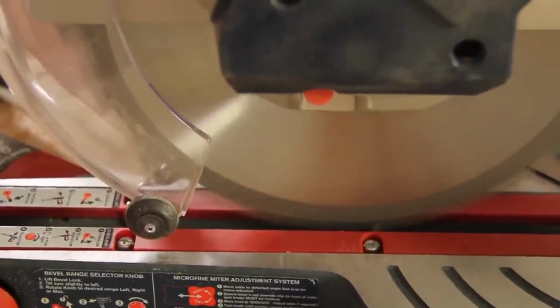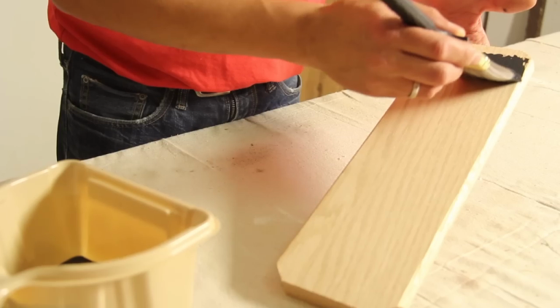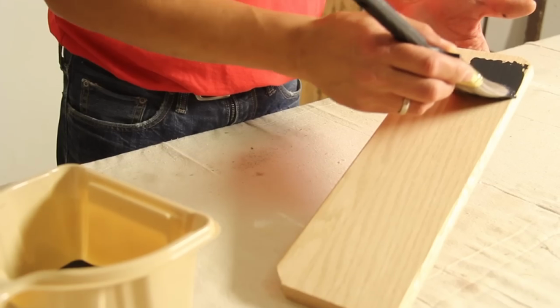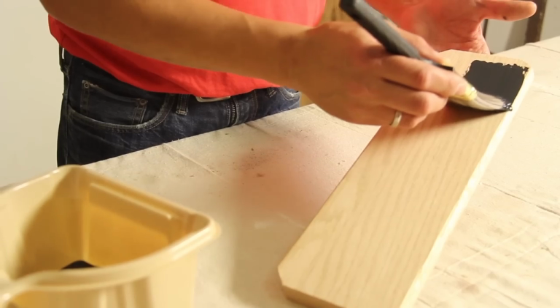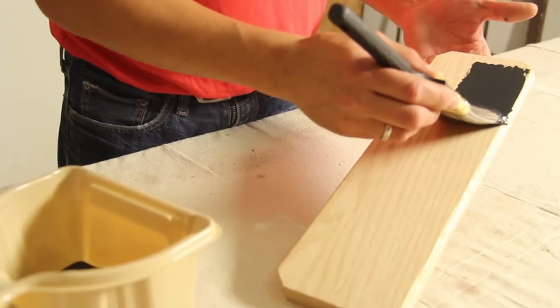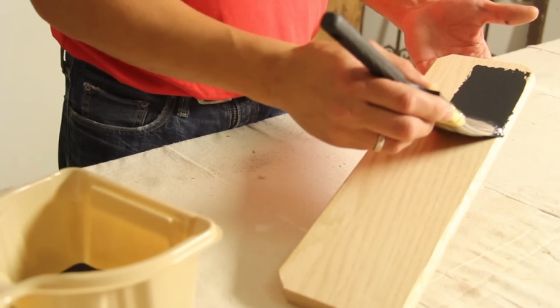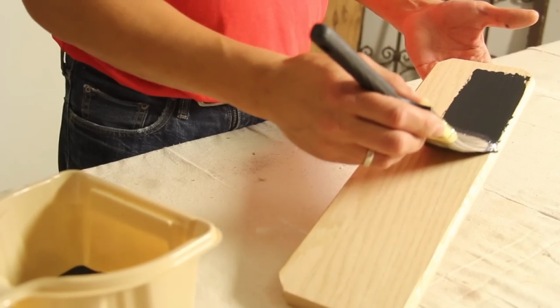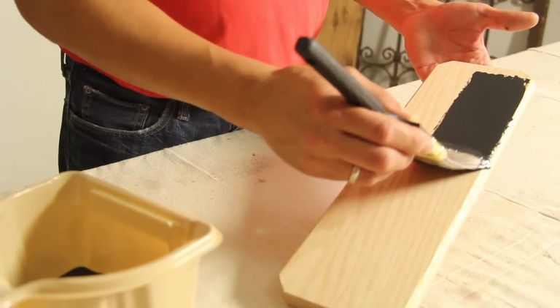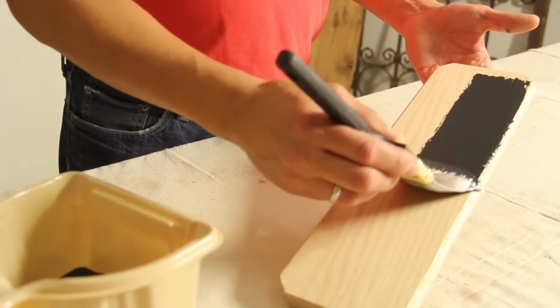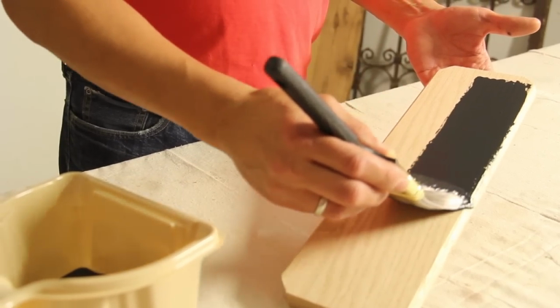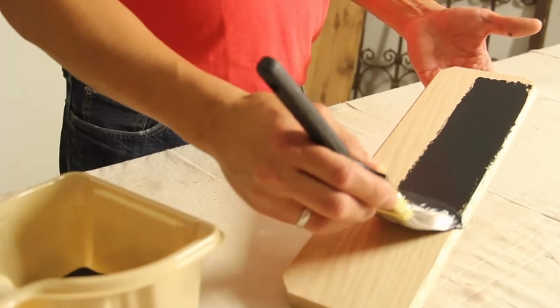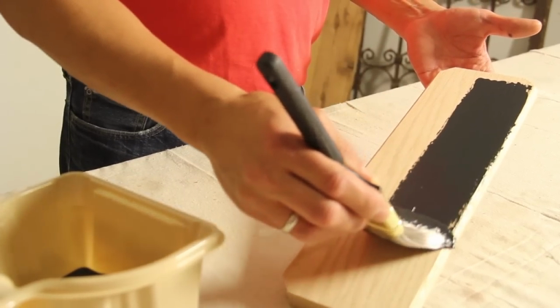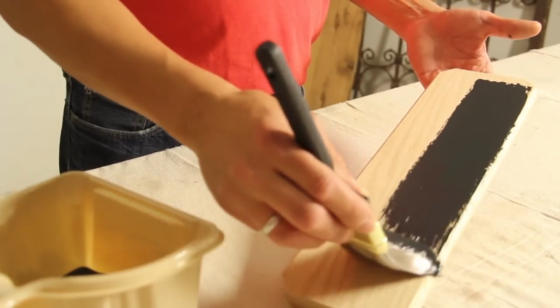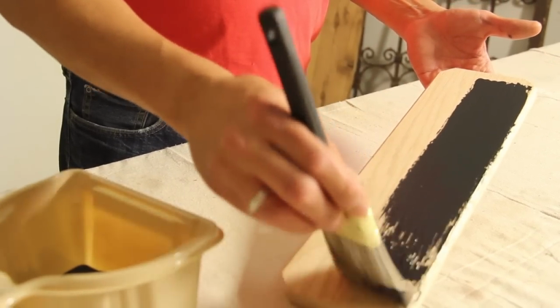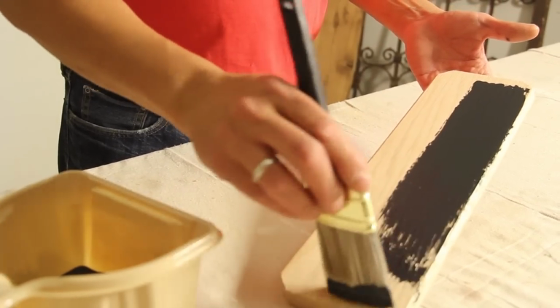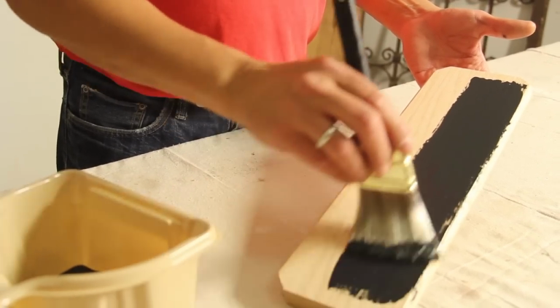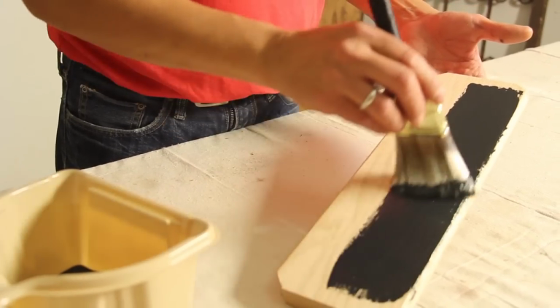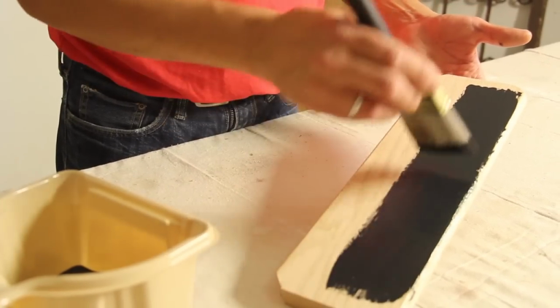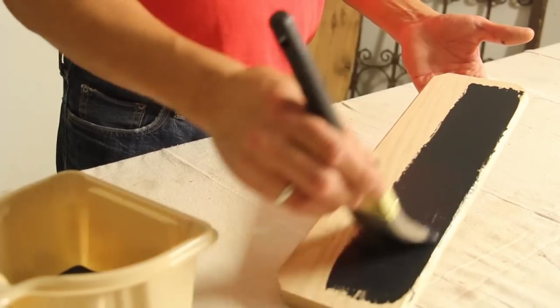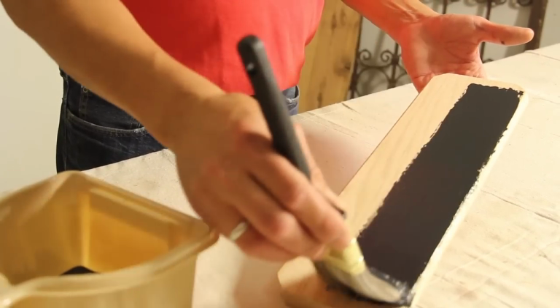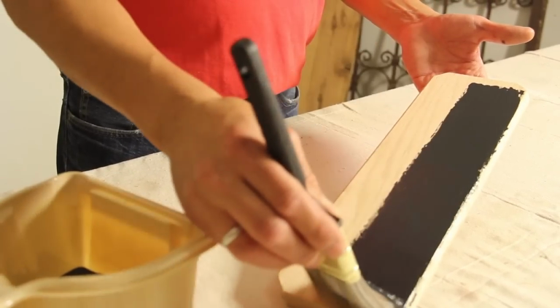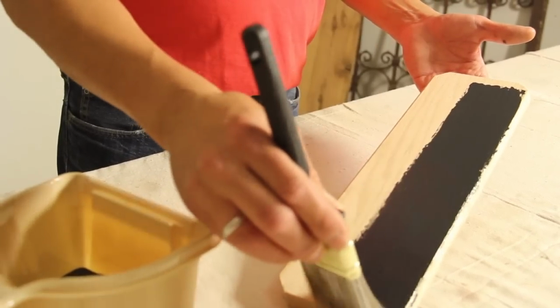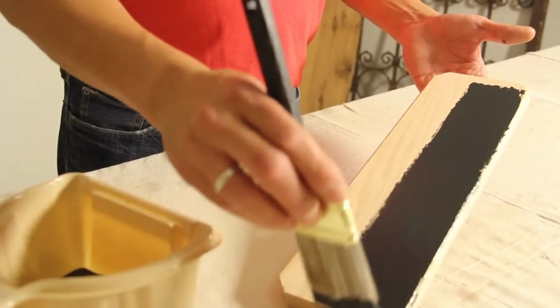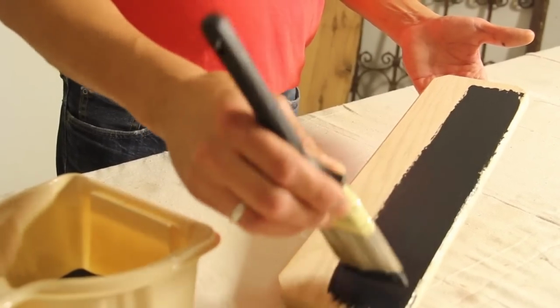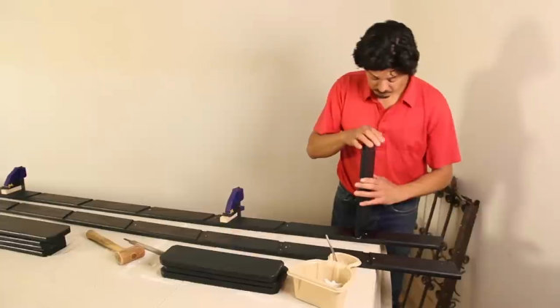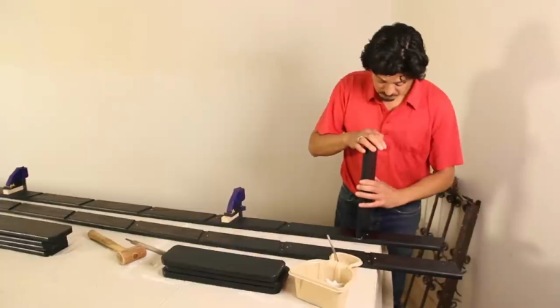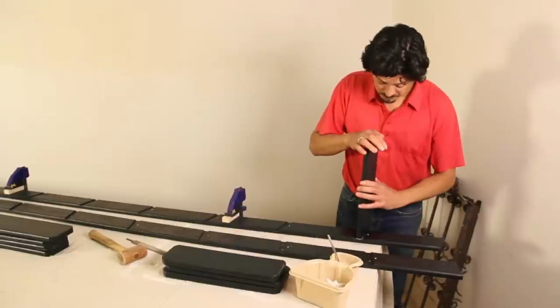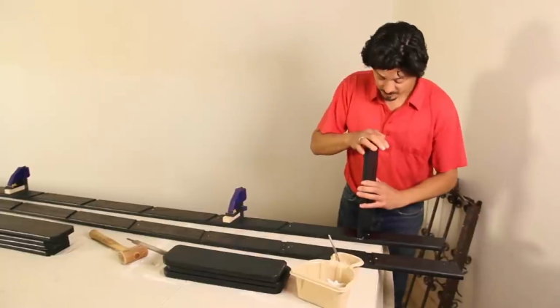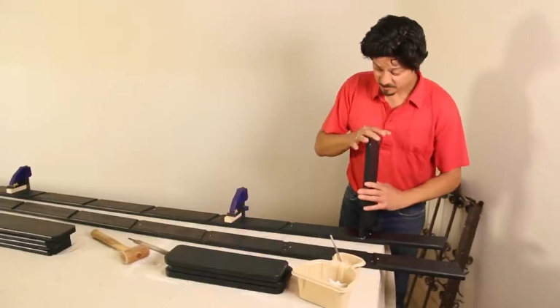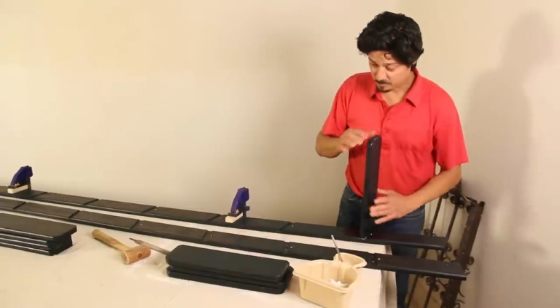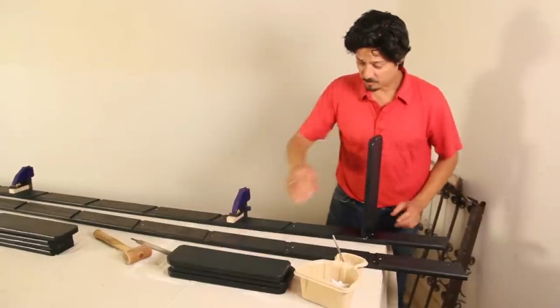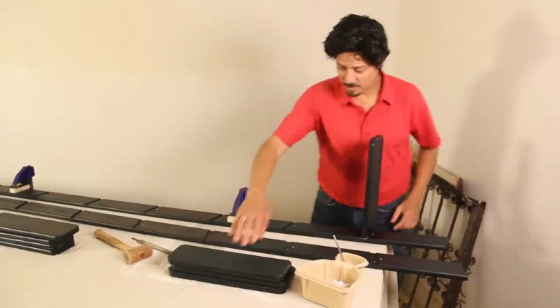With all your pieces formed, paint them then let them sit overnight. Next up is assembly.